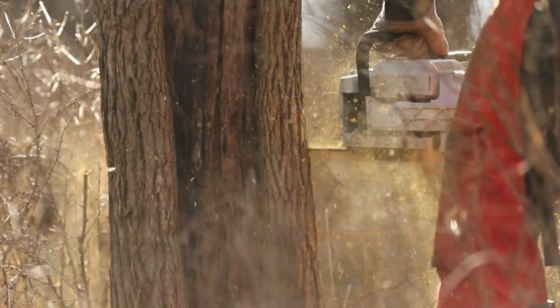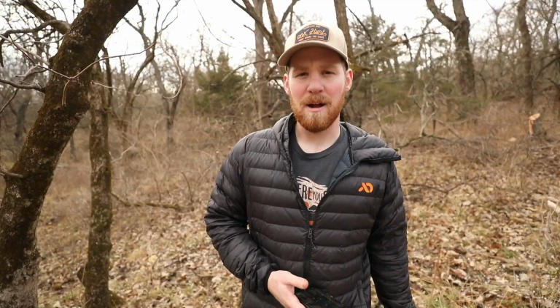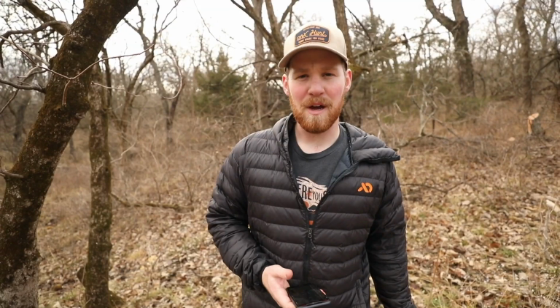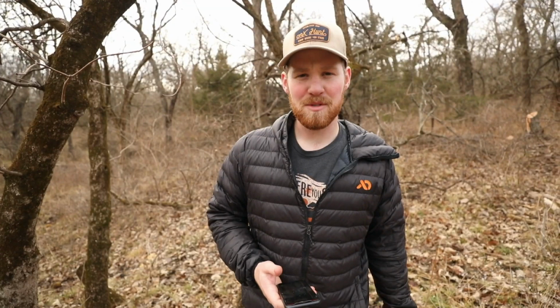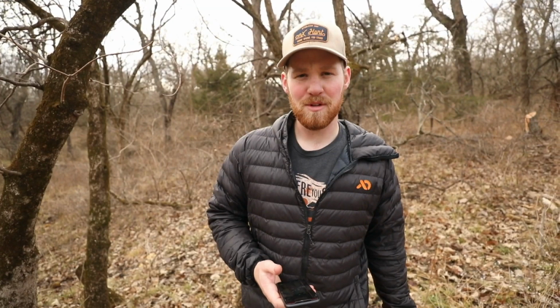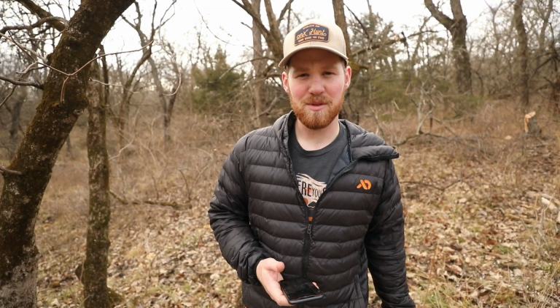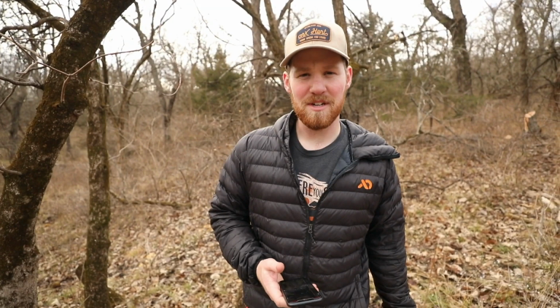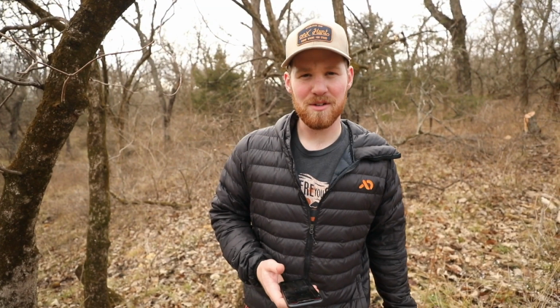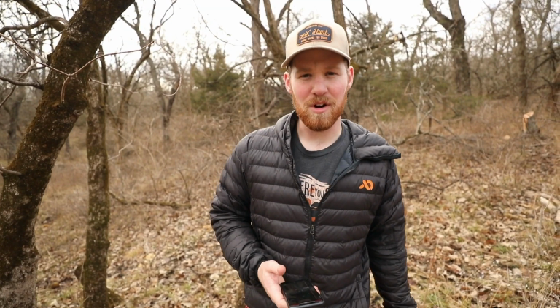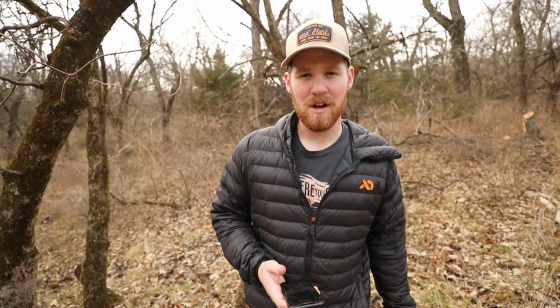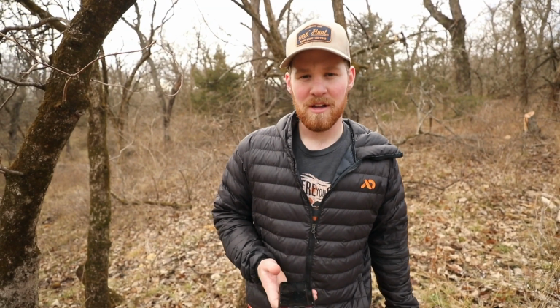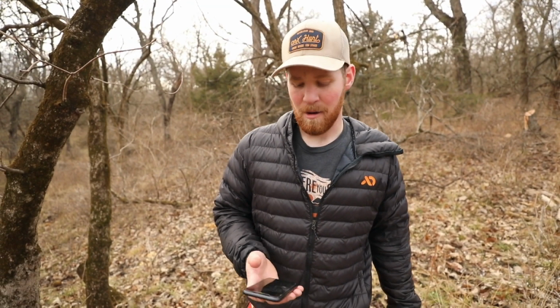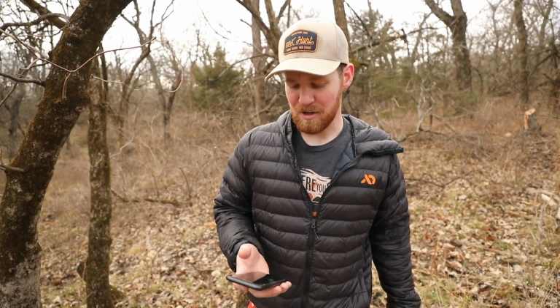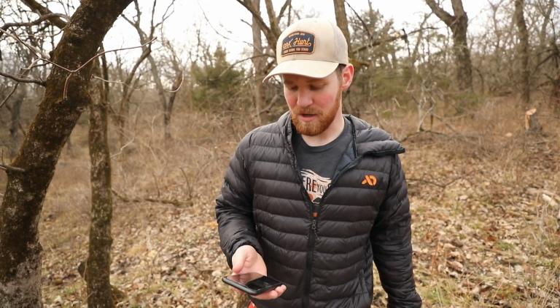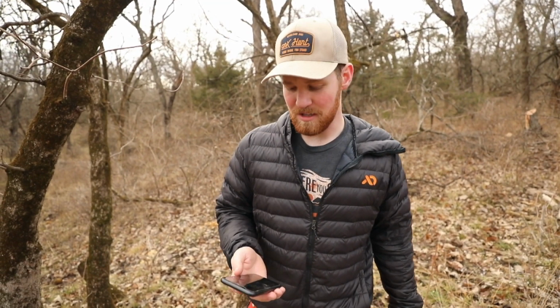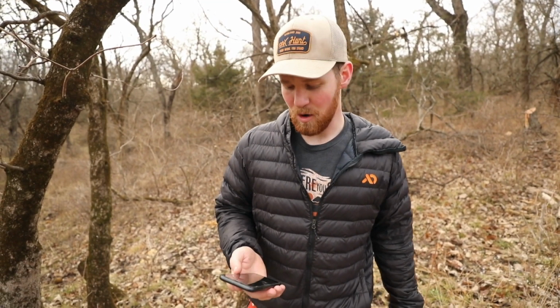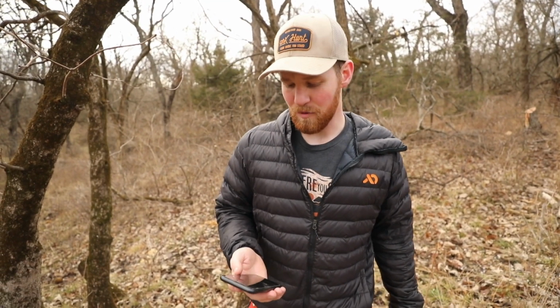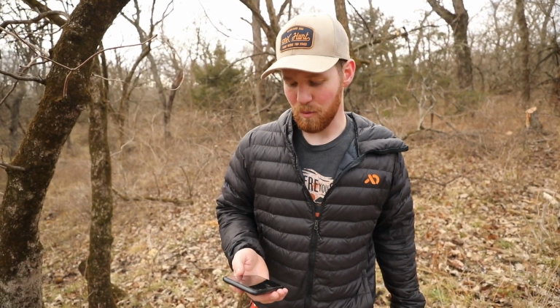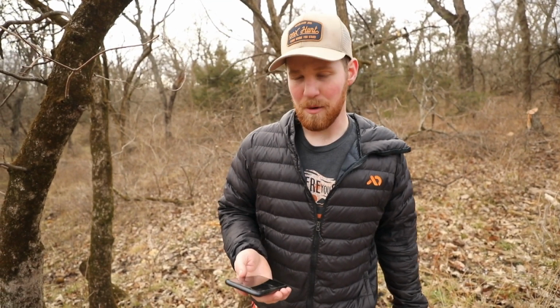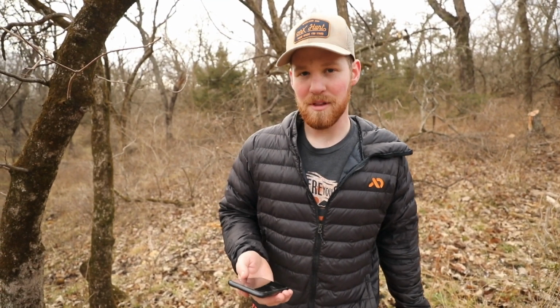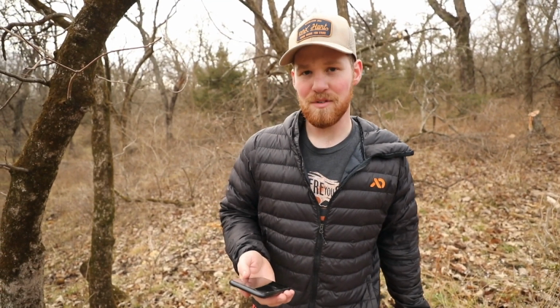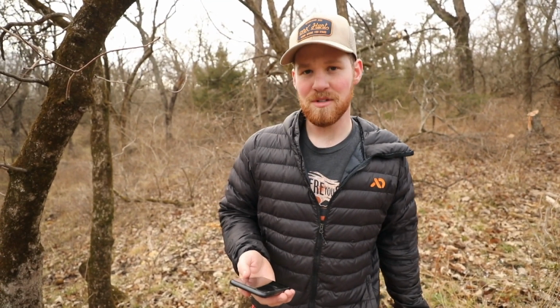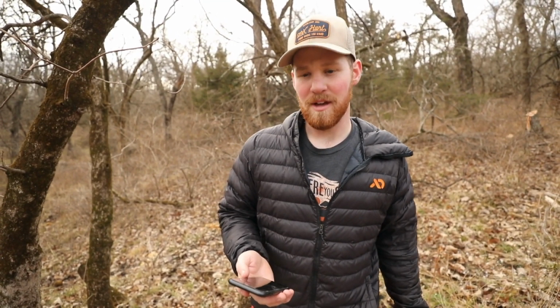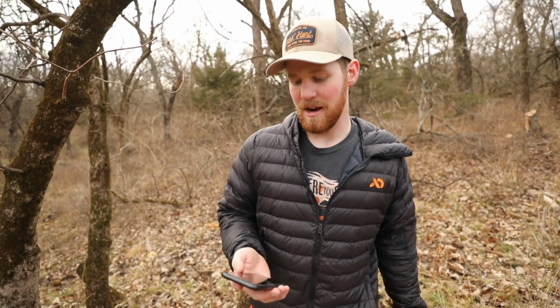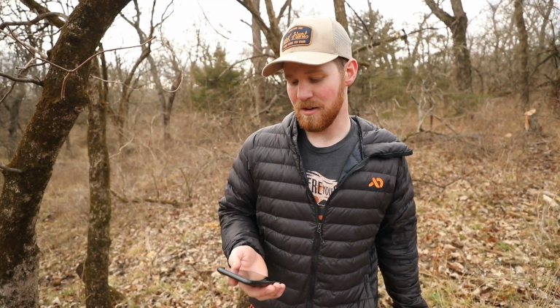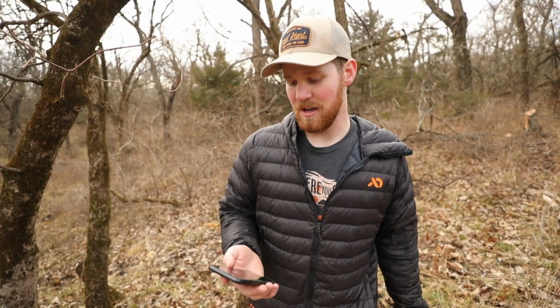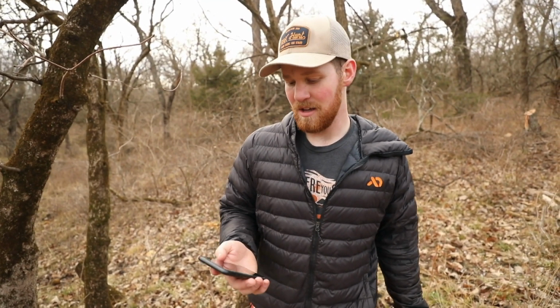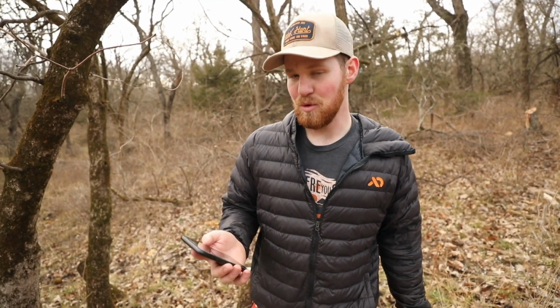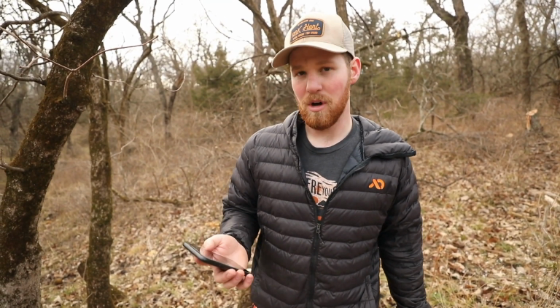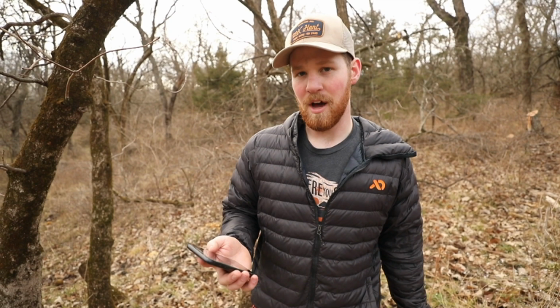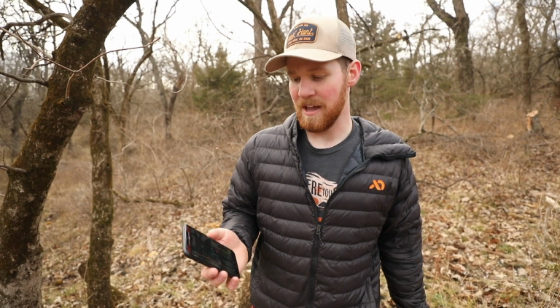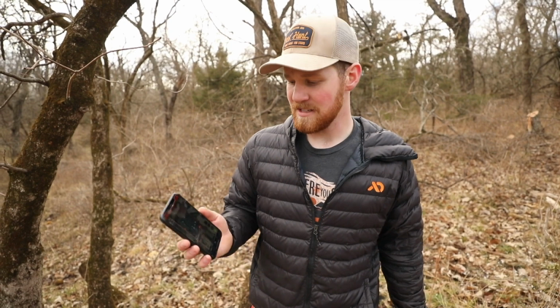I'm Thomas Crick with Identical Draw. I'm going to quickly go over why we love using the area tool on OnX.